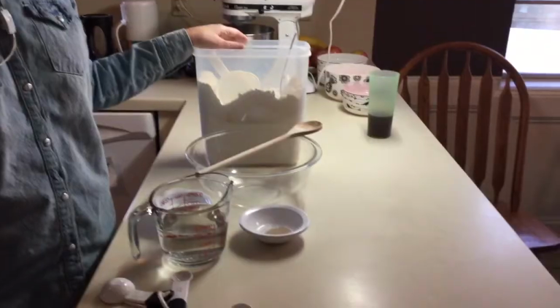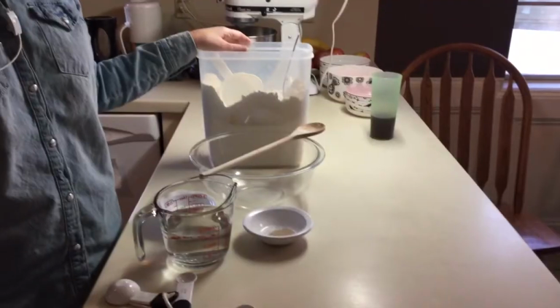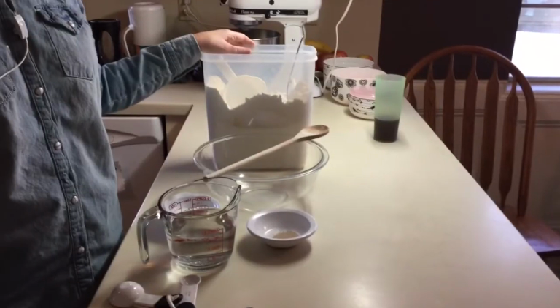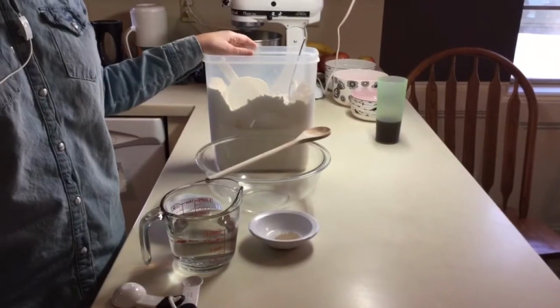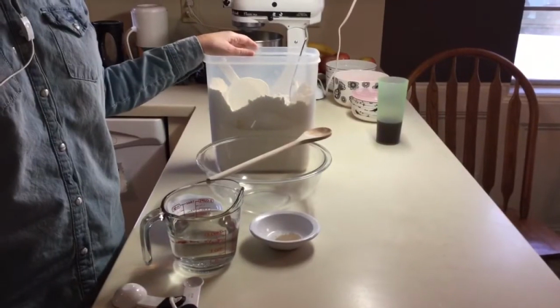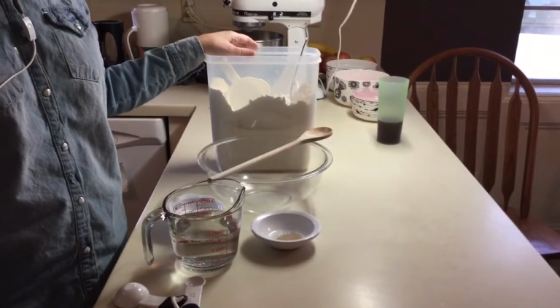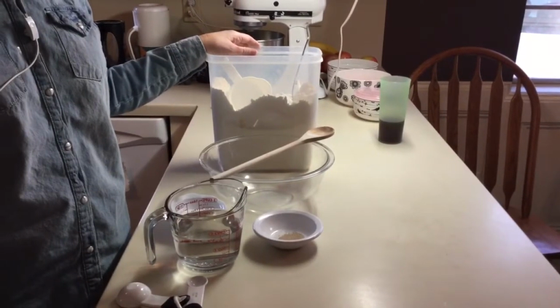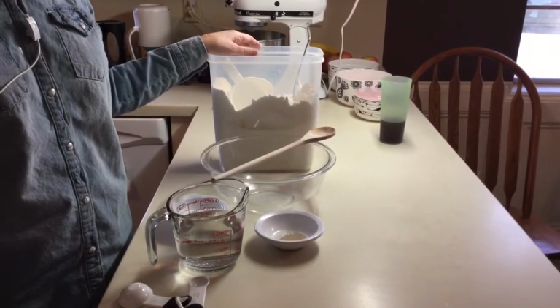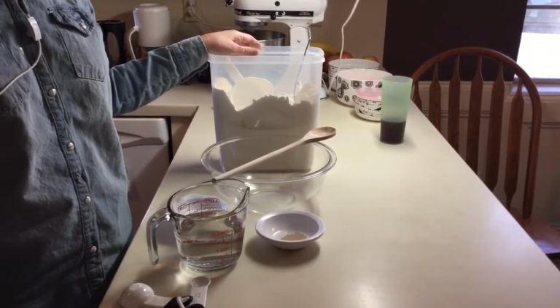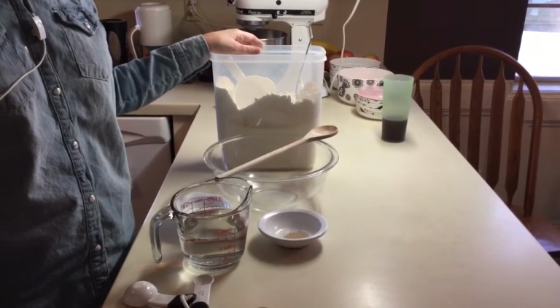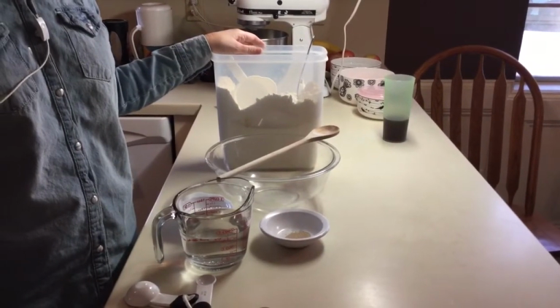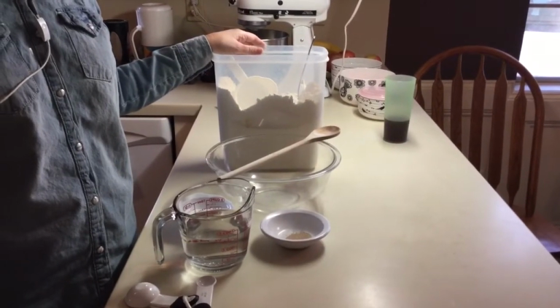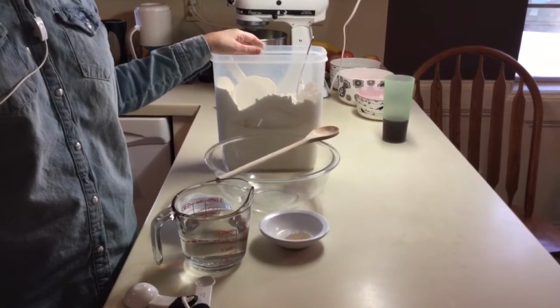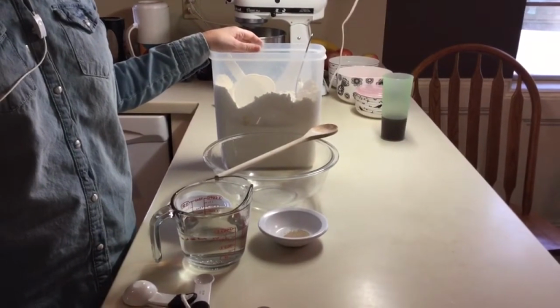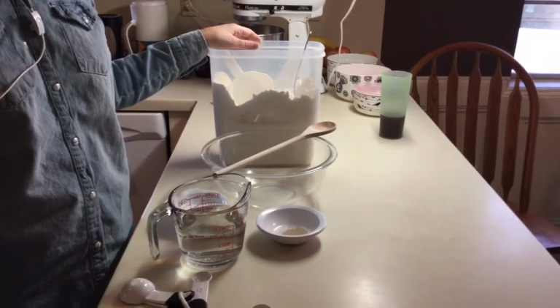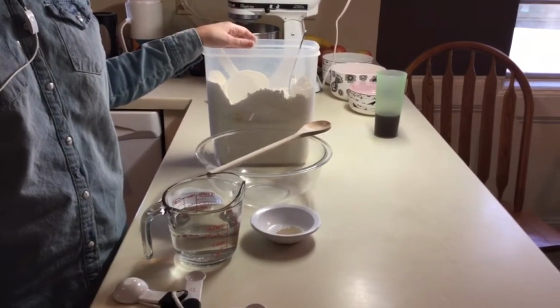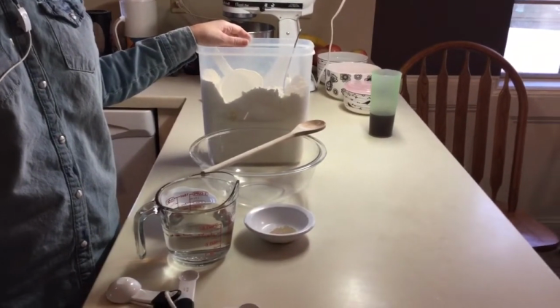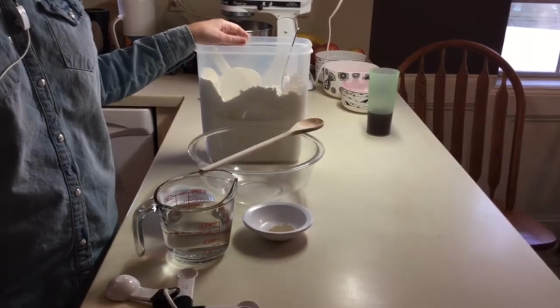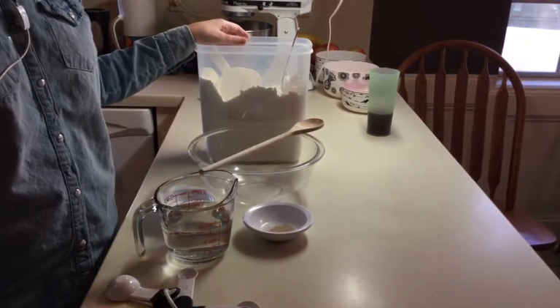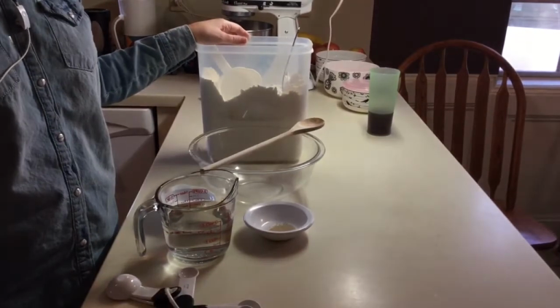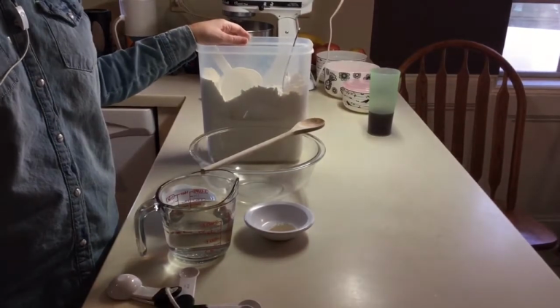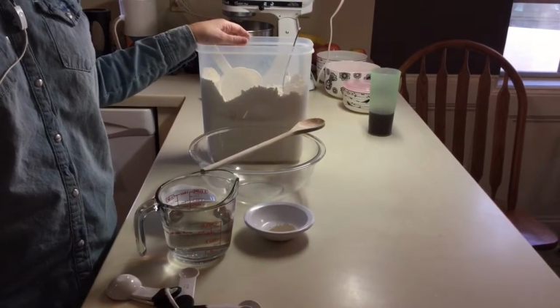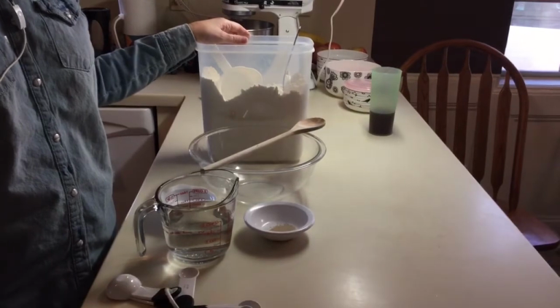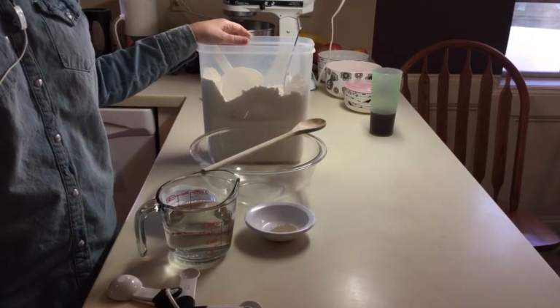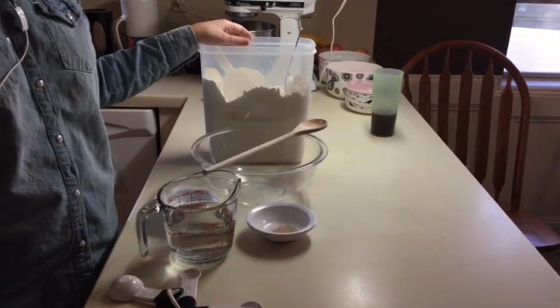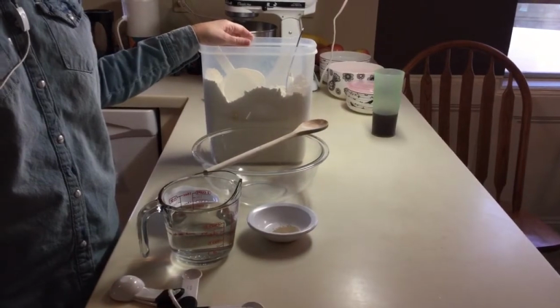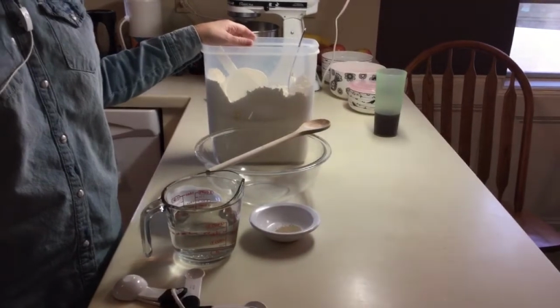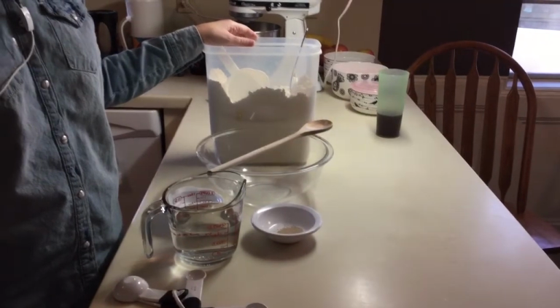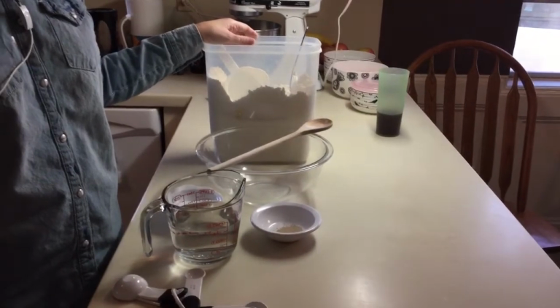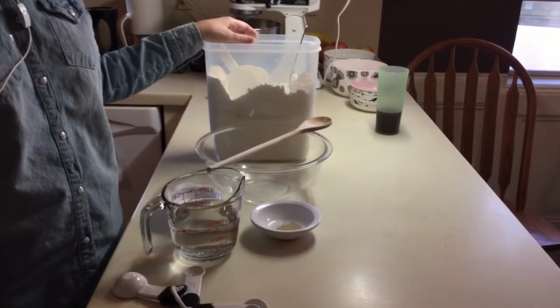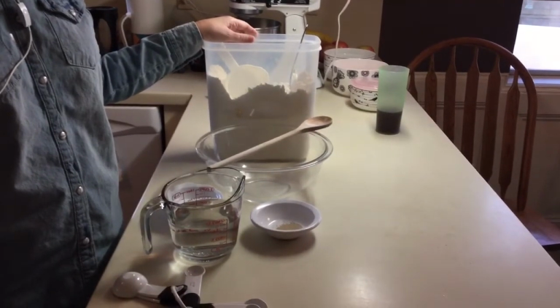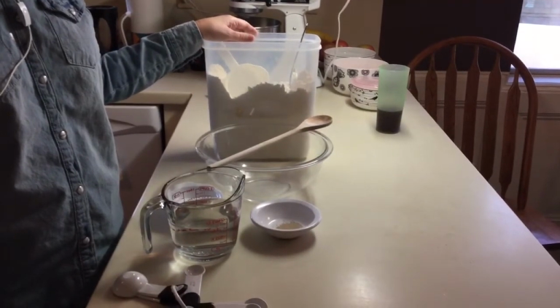You only need four ingredients for this recipe: flour, water, salt, and yeast.